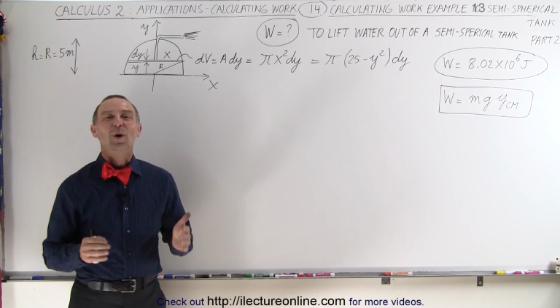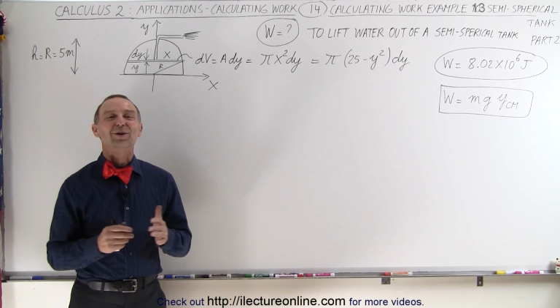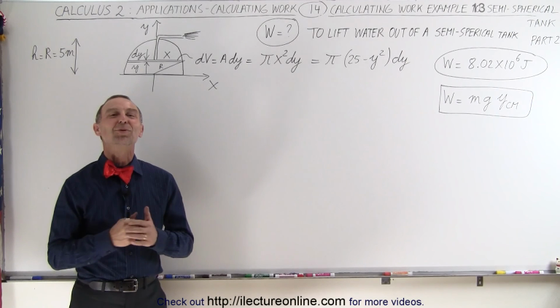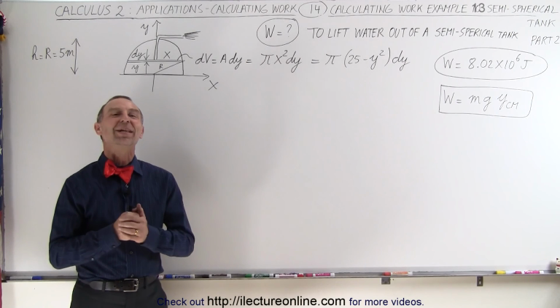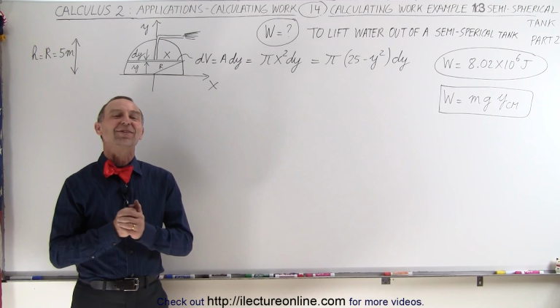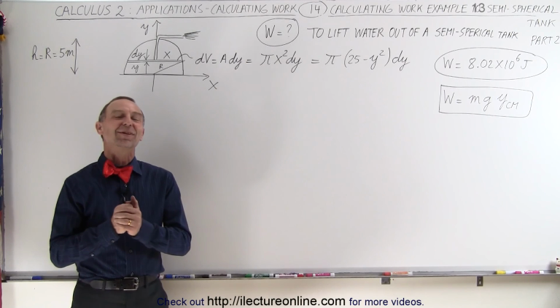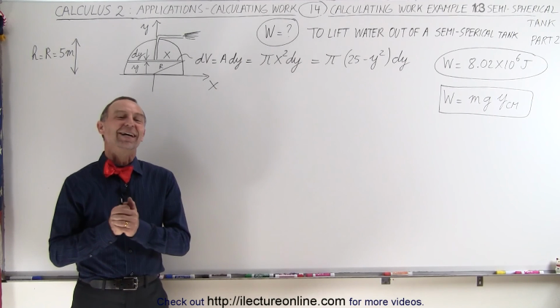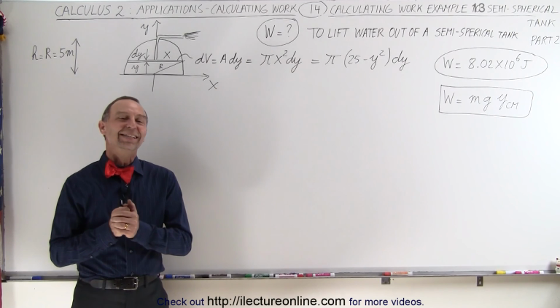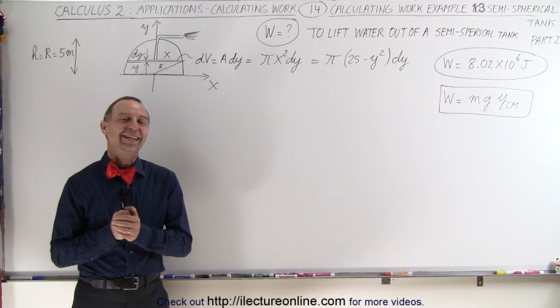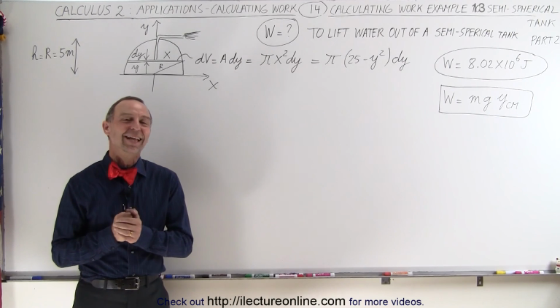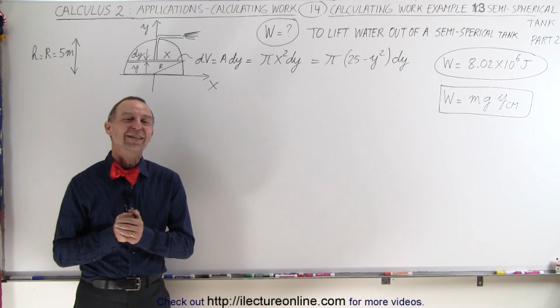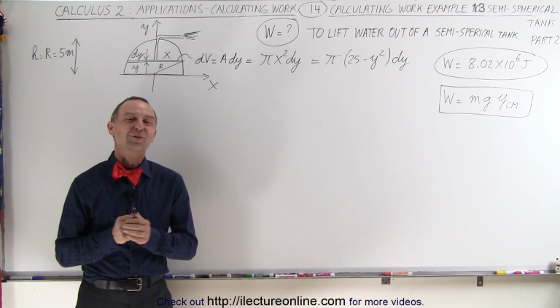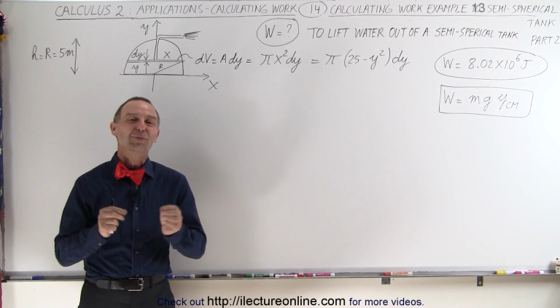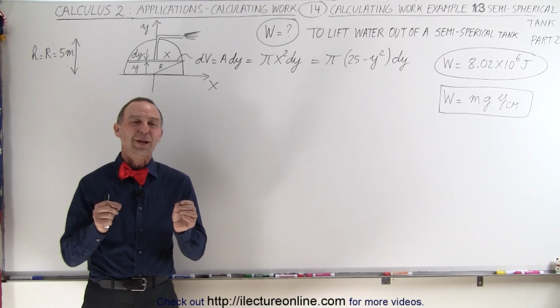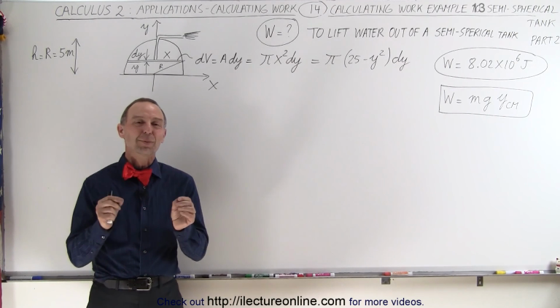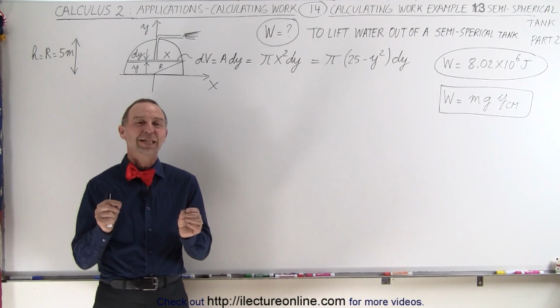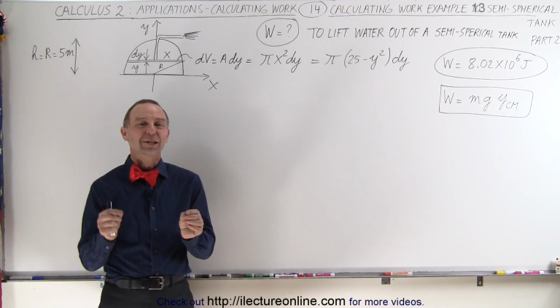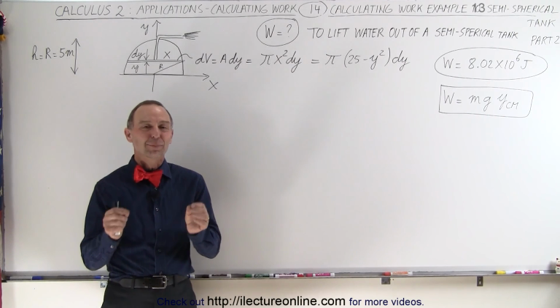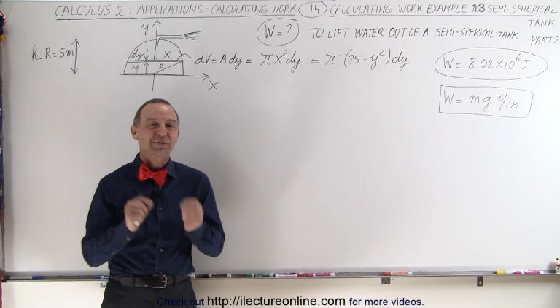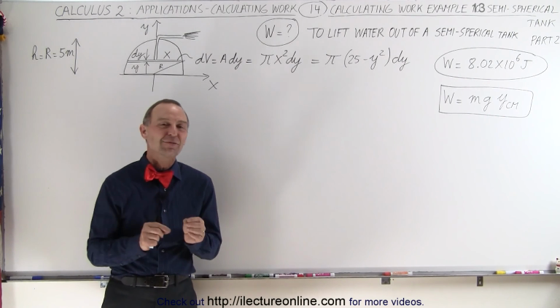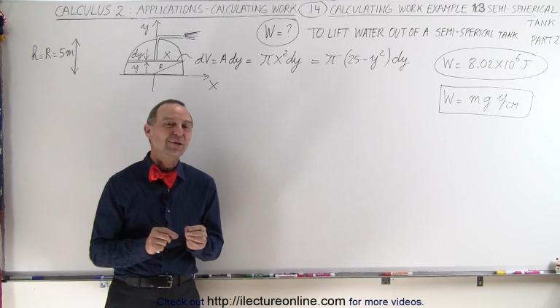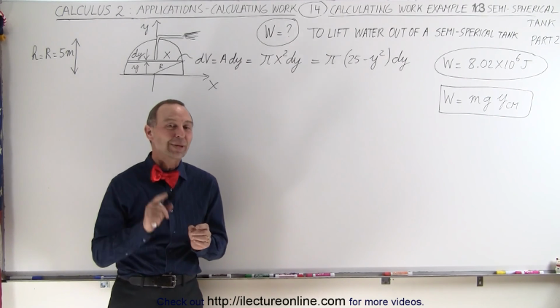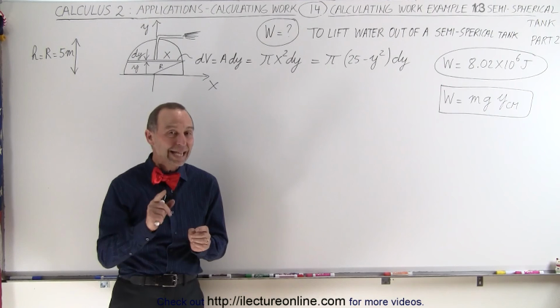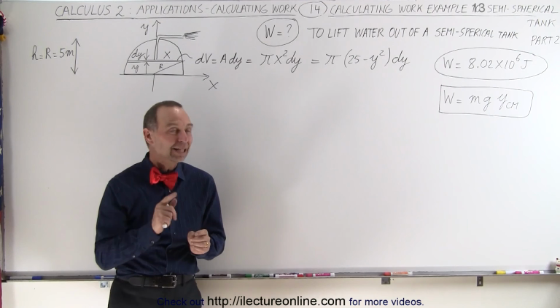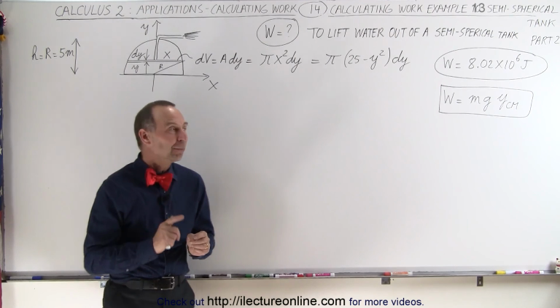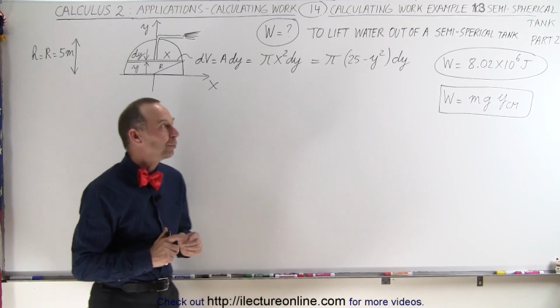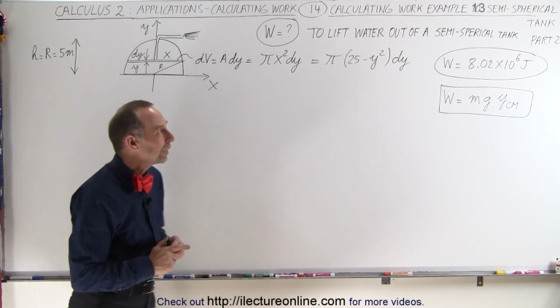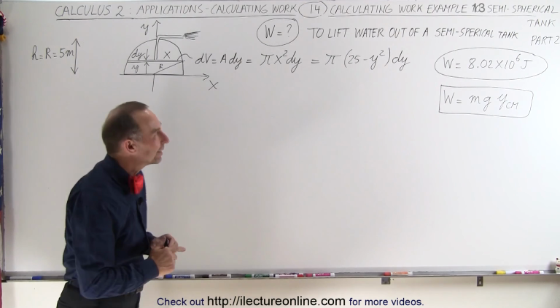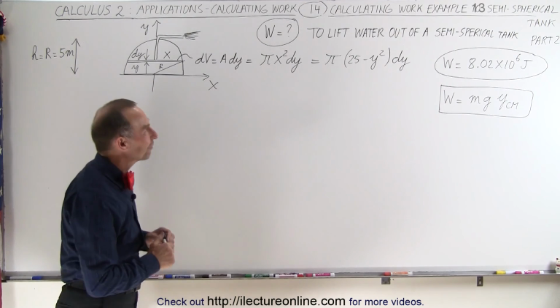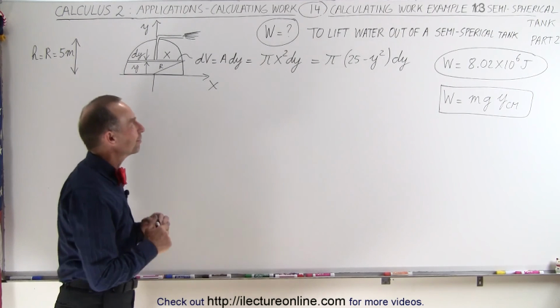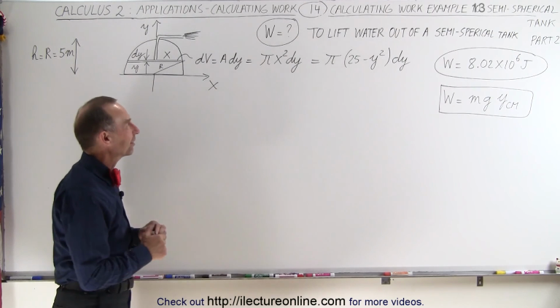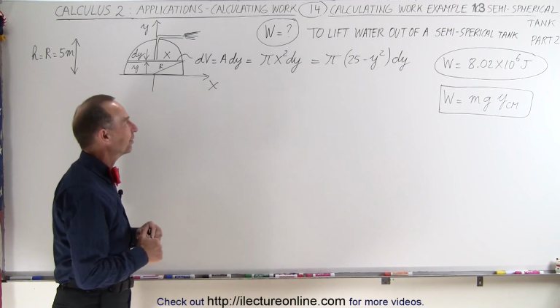Welcome to Electron Line. Now let's do the problem we did on the previous video again, but with a different method.